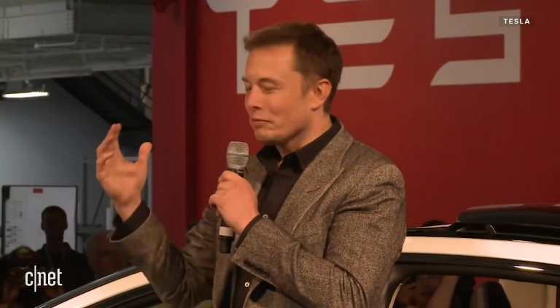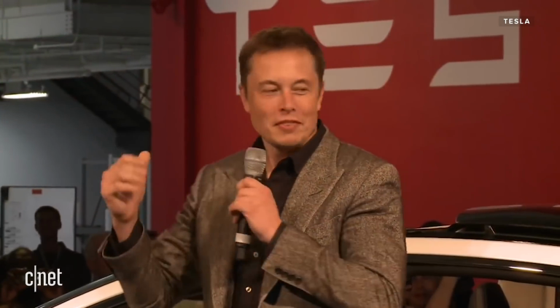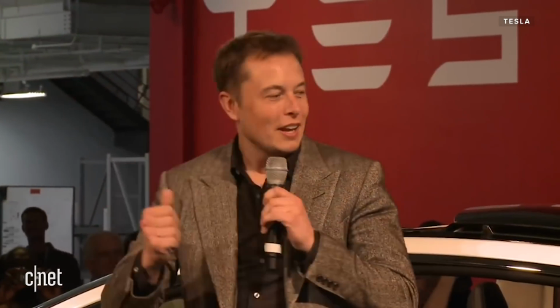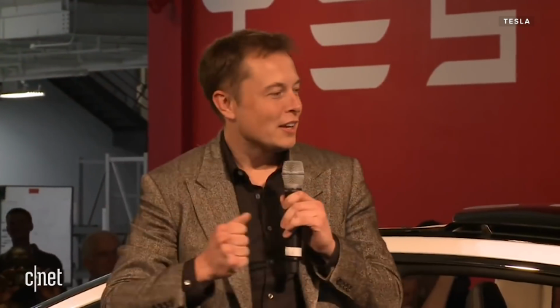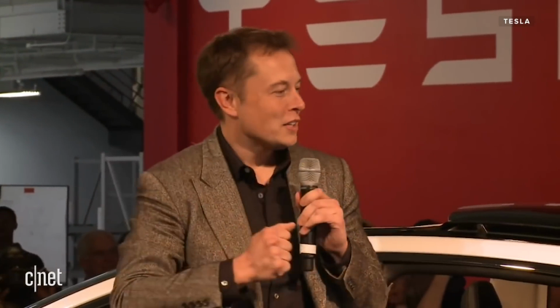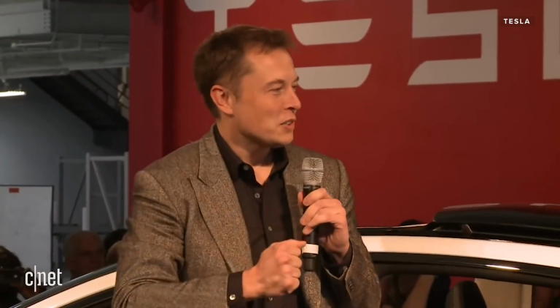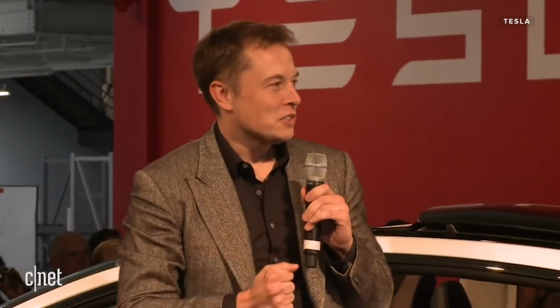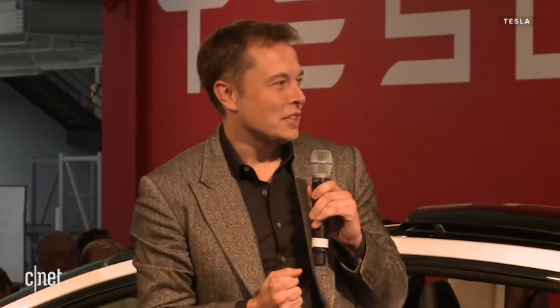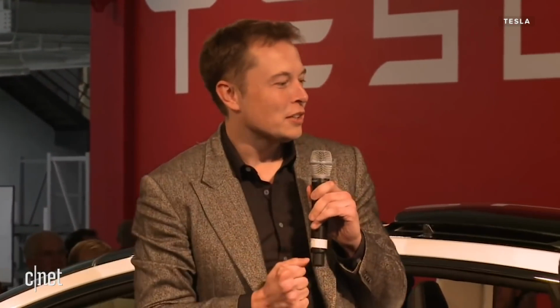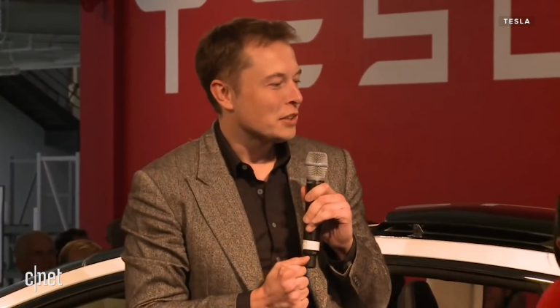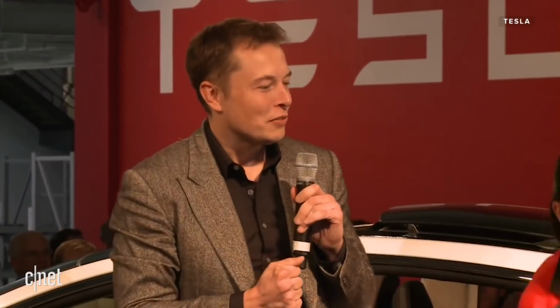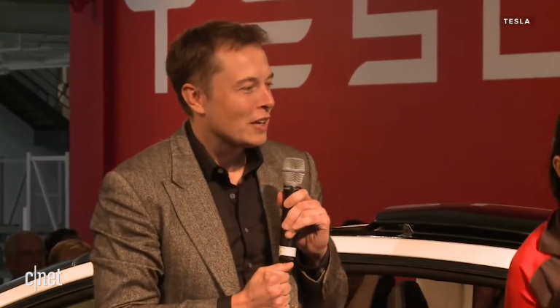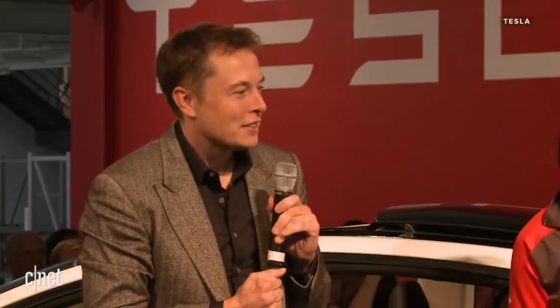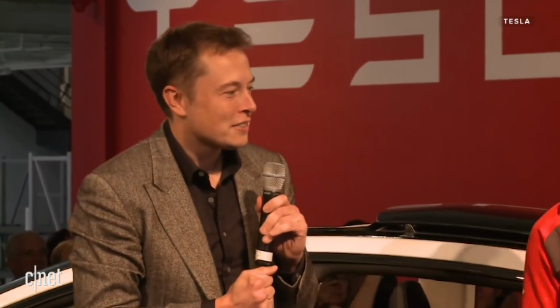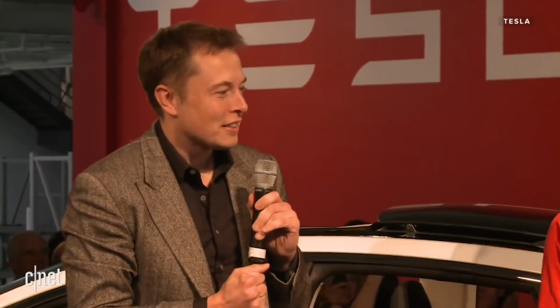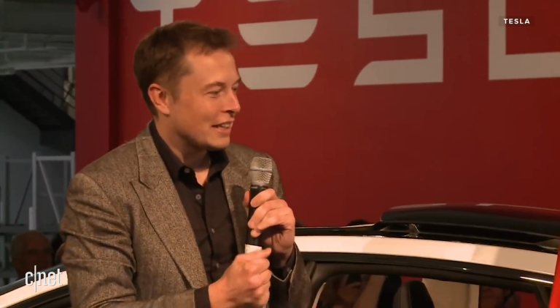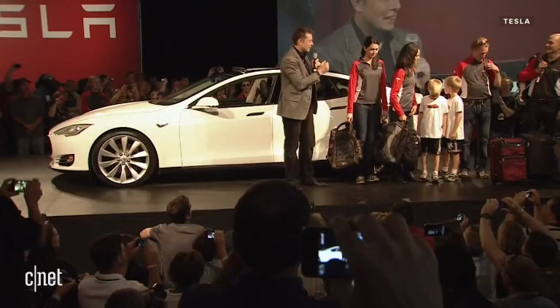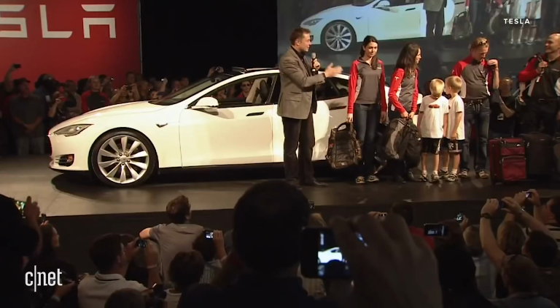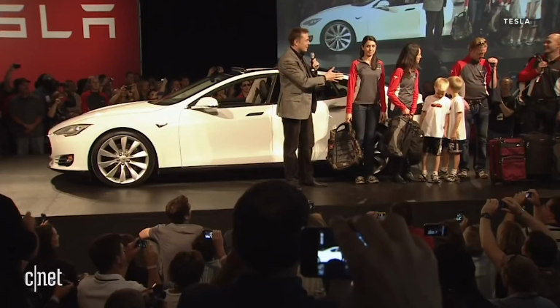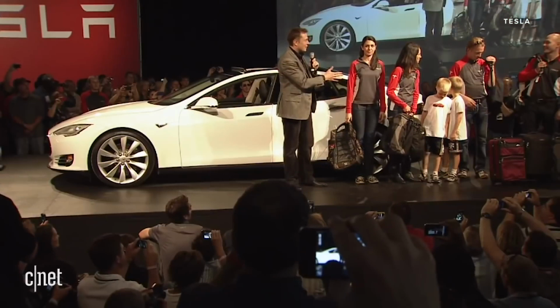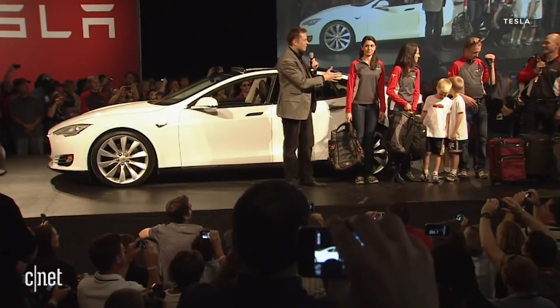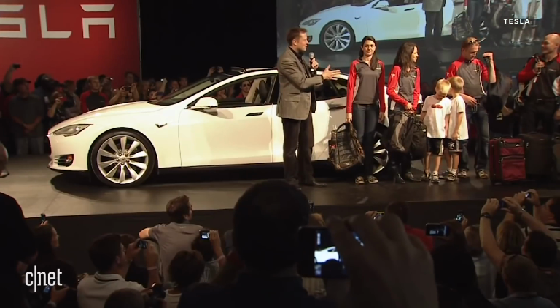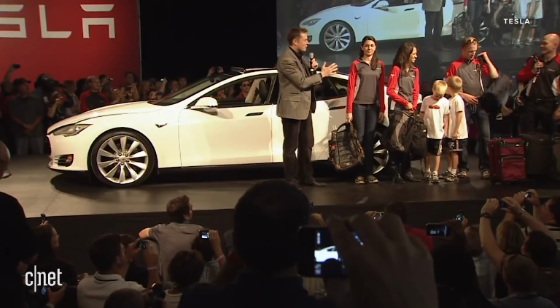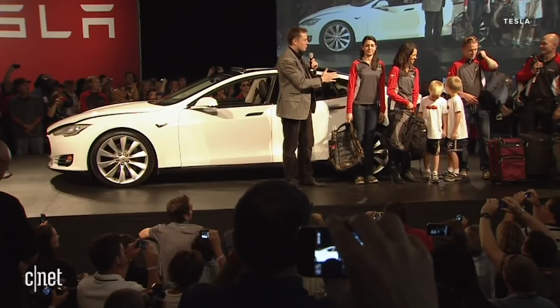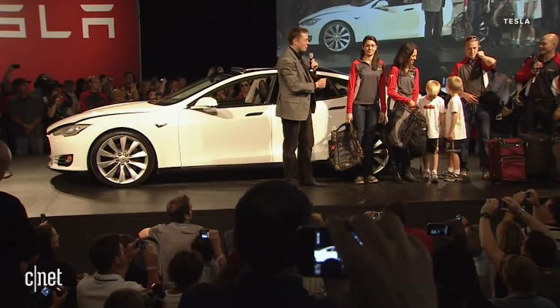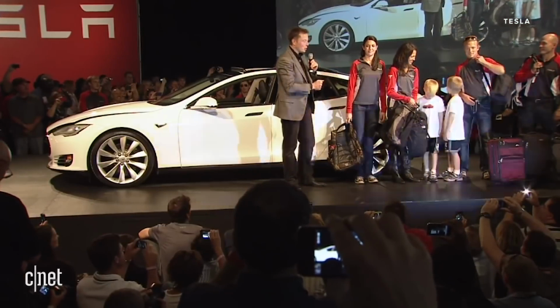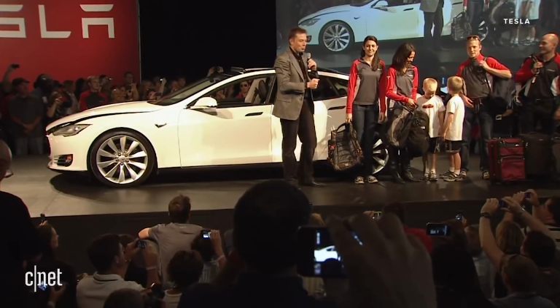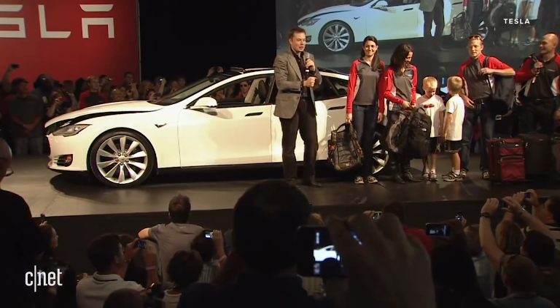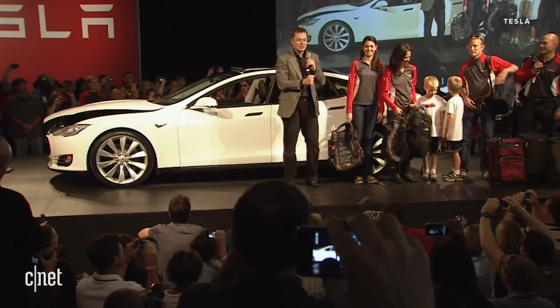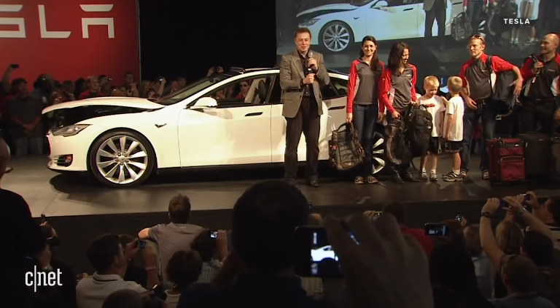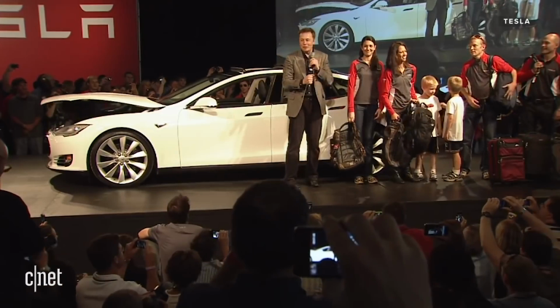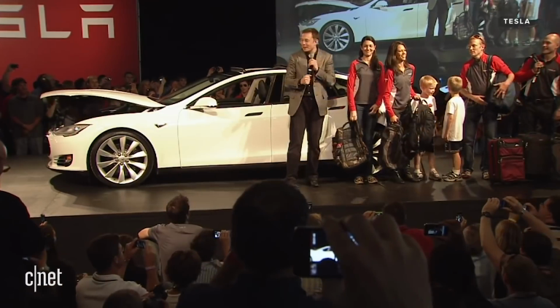Welcome. As you can see, the Model S can easily handle seven people plus baggage.